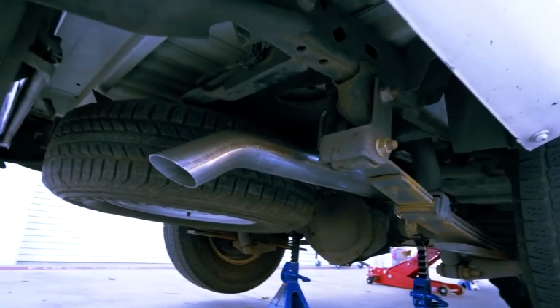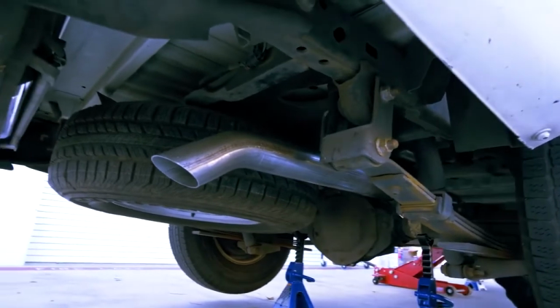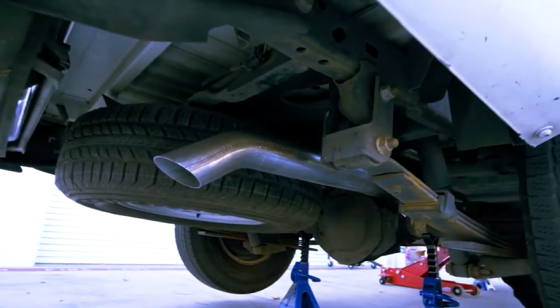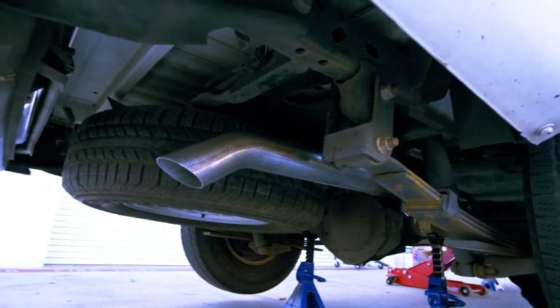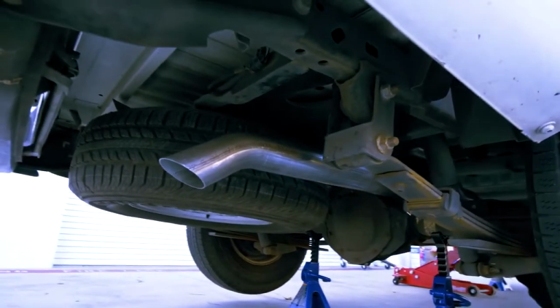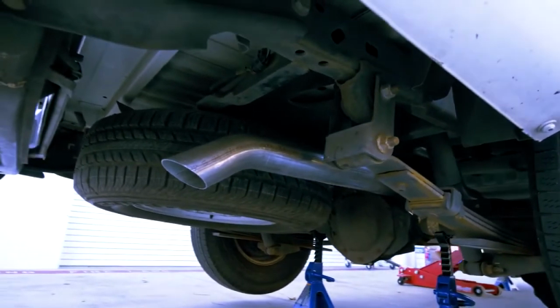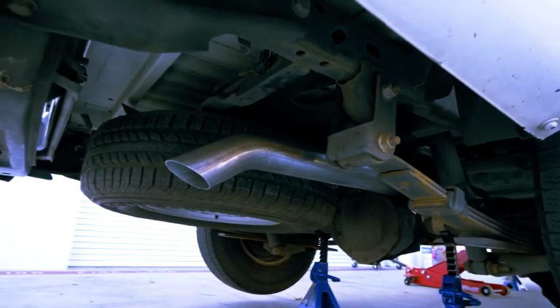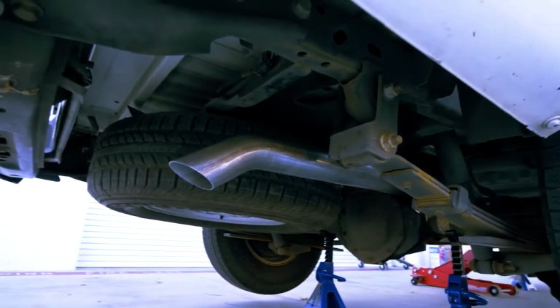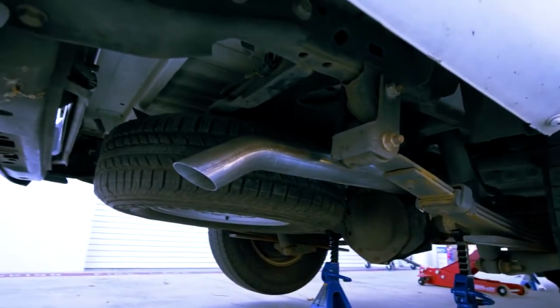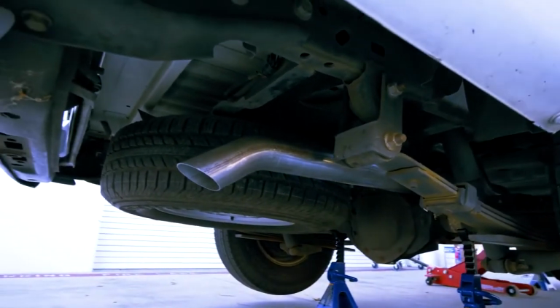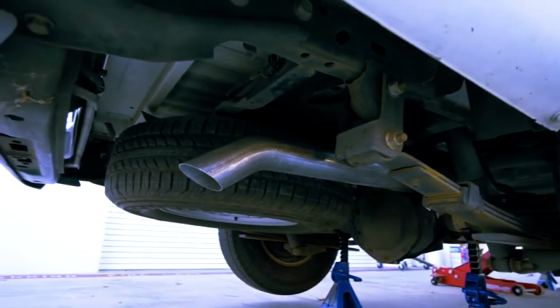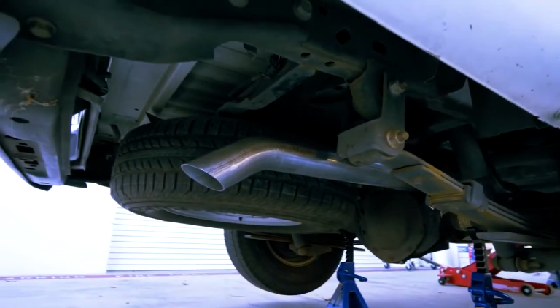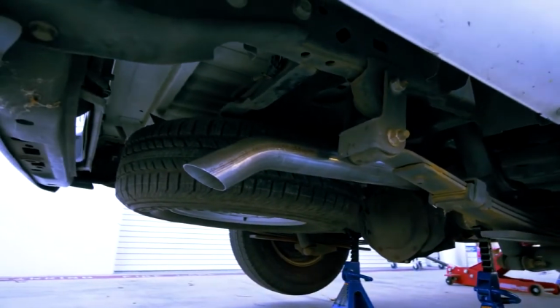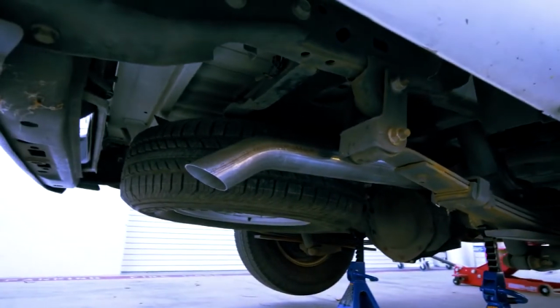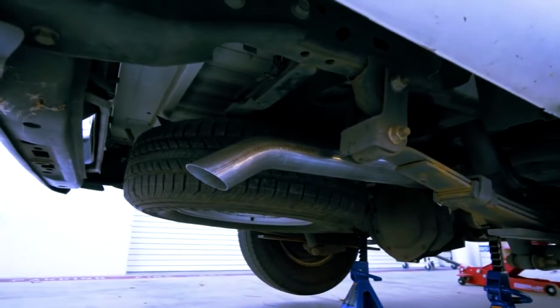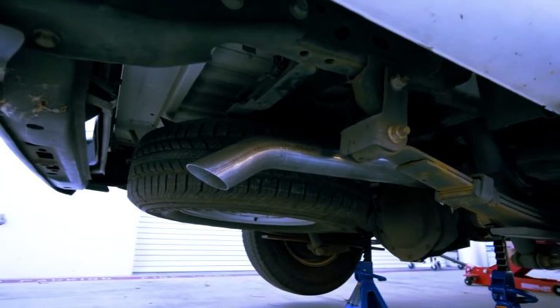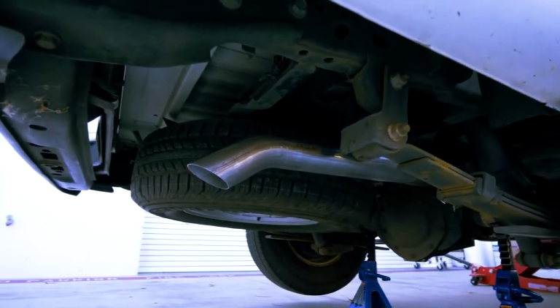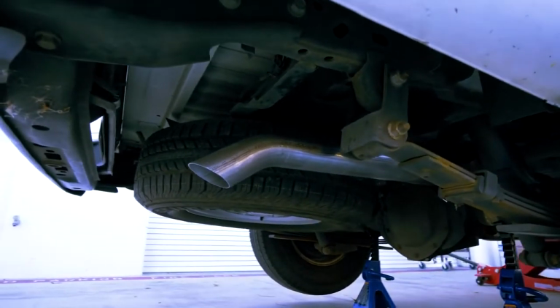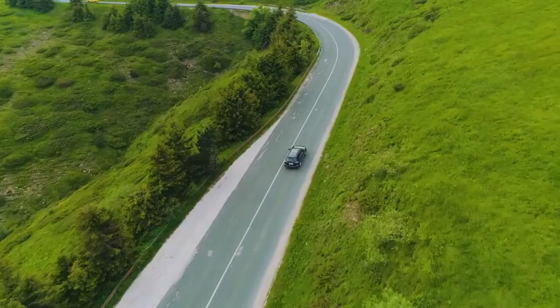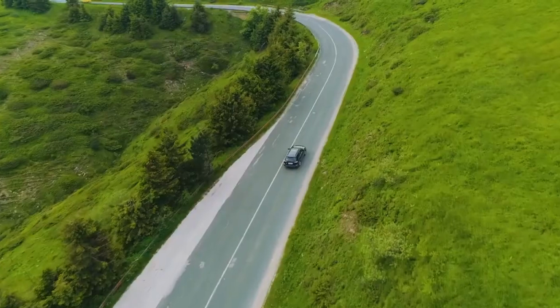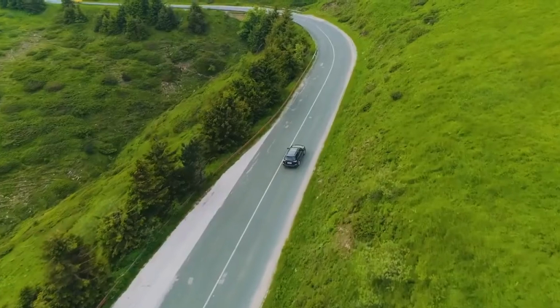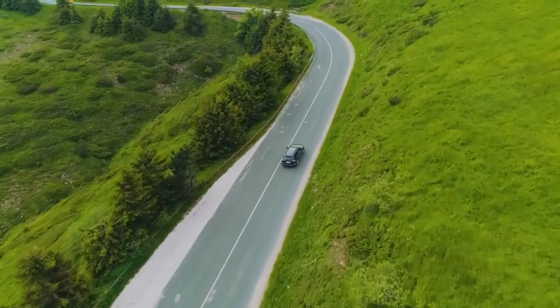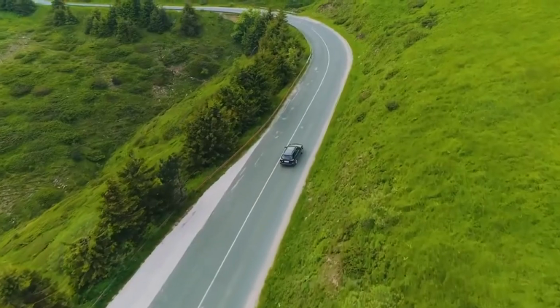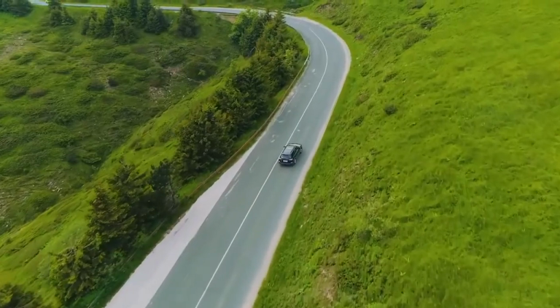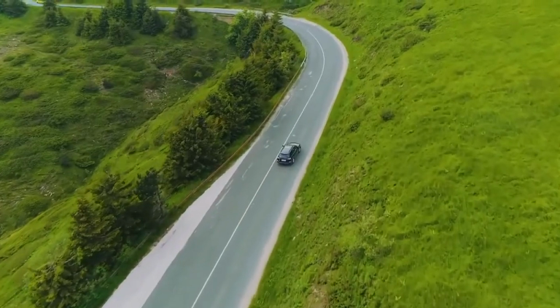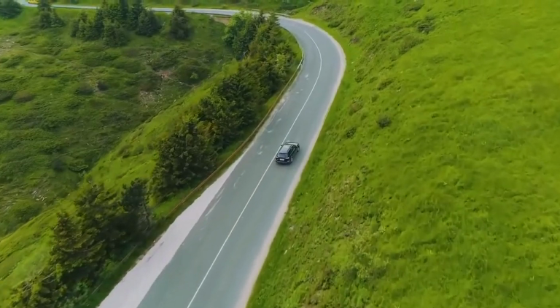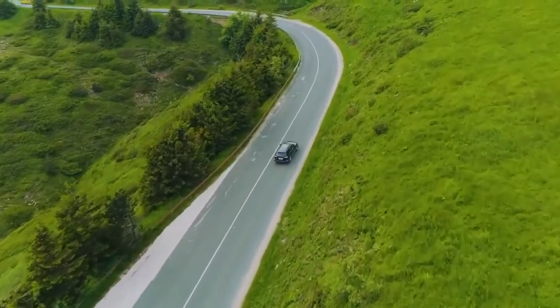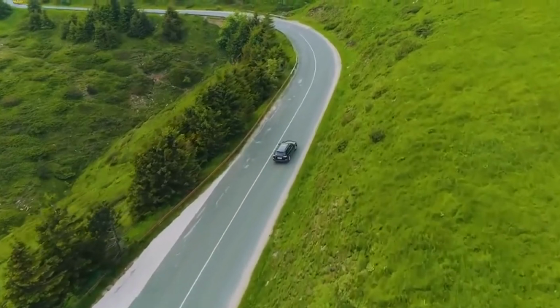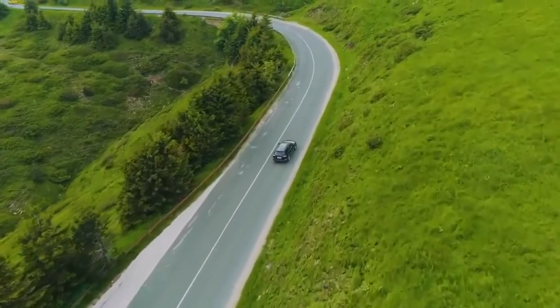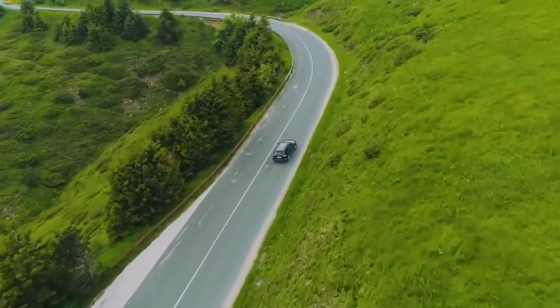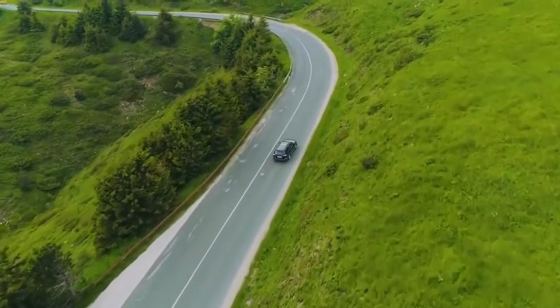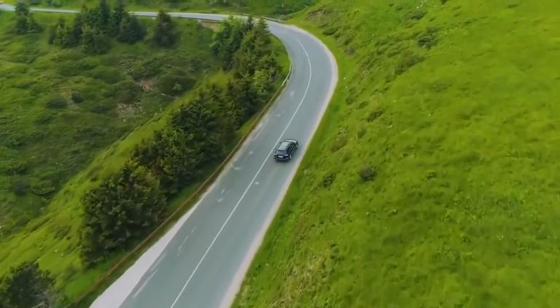Exhausts don't need to be exhausting. Get back on the road quicker with the BRE direct fit exhaust.